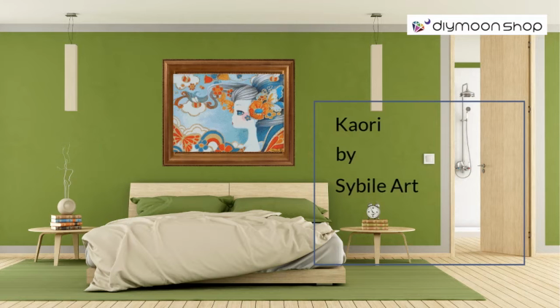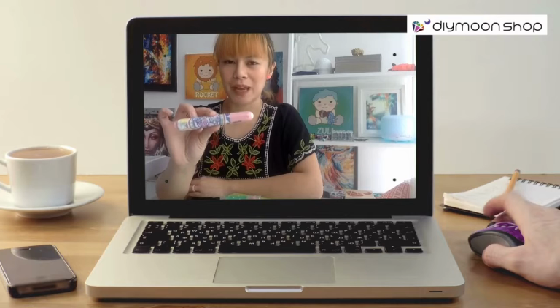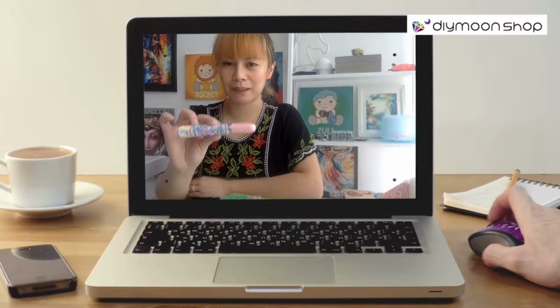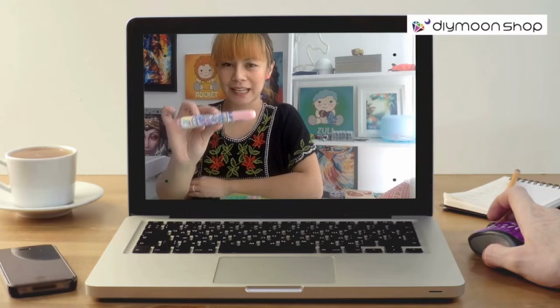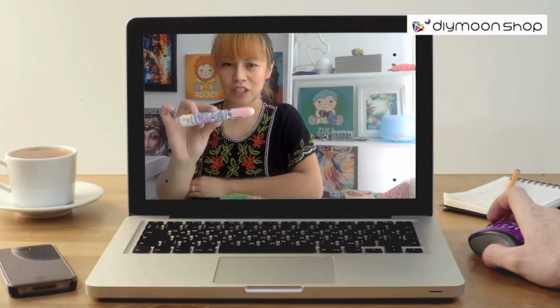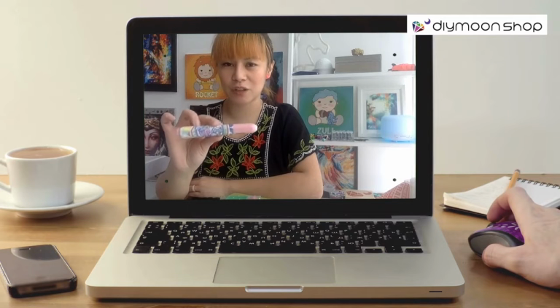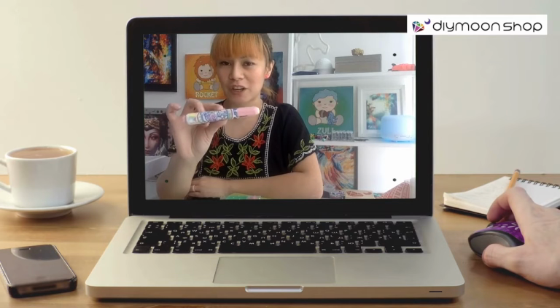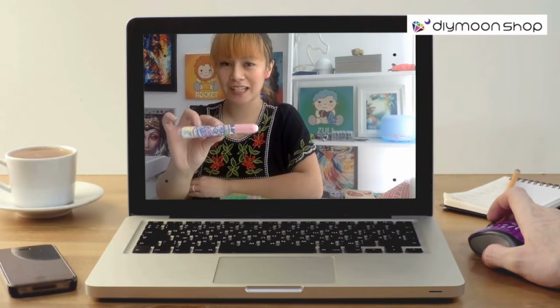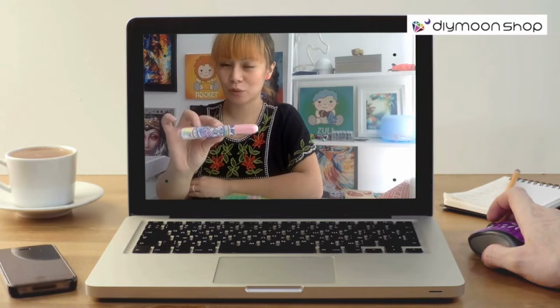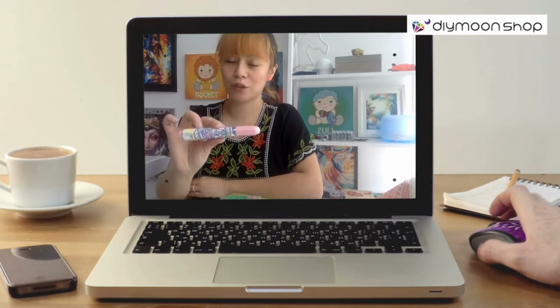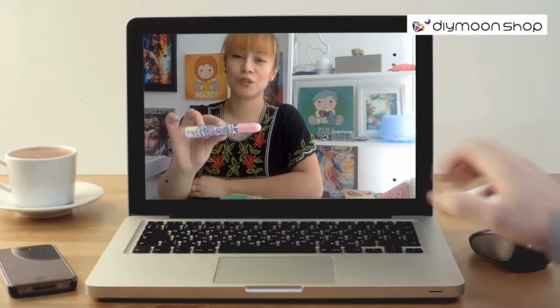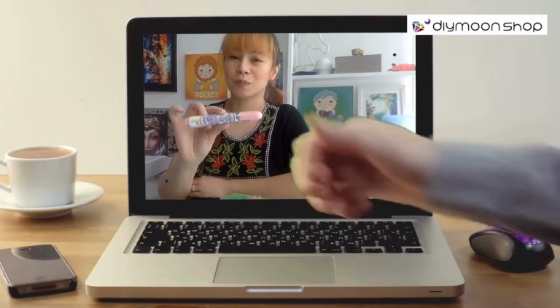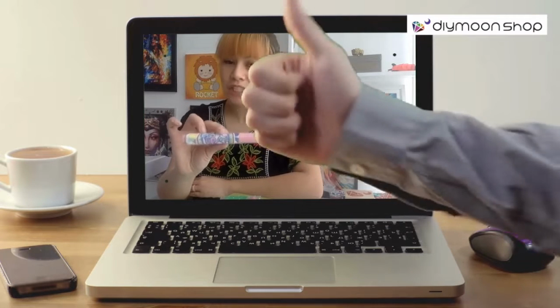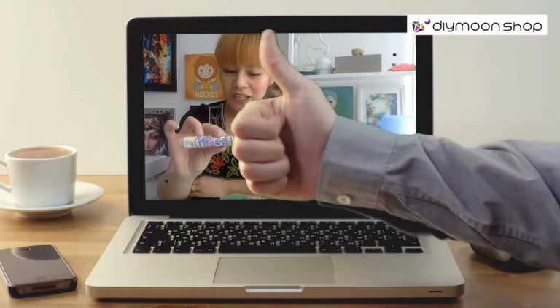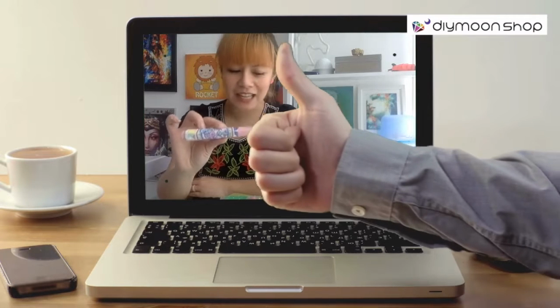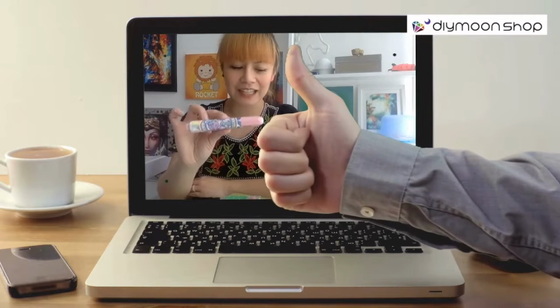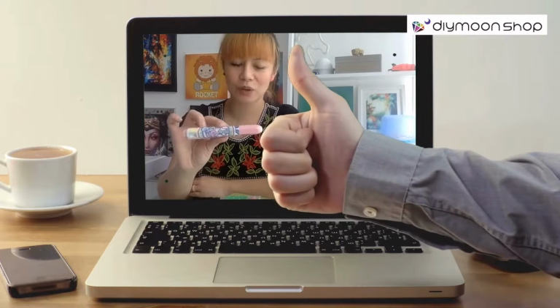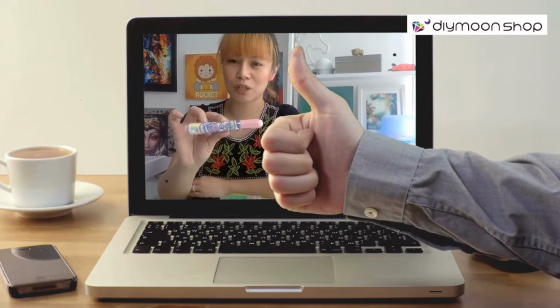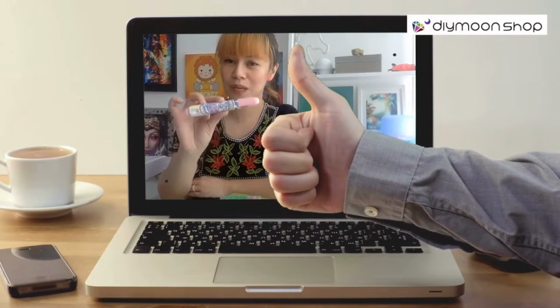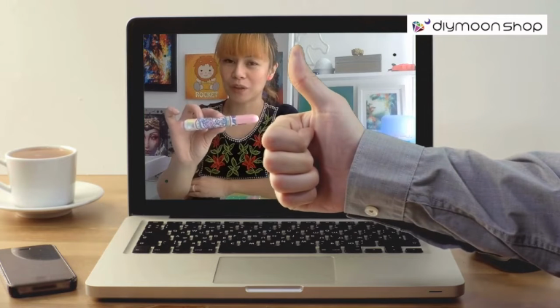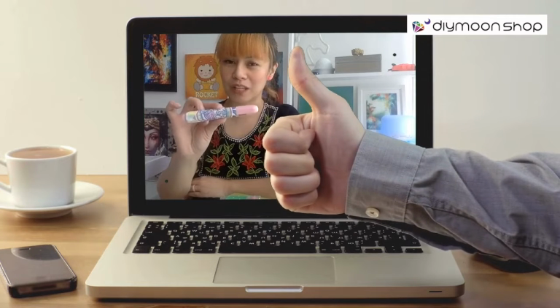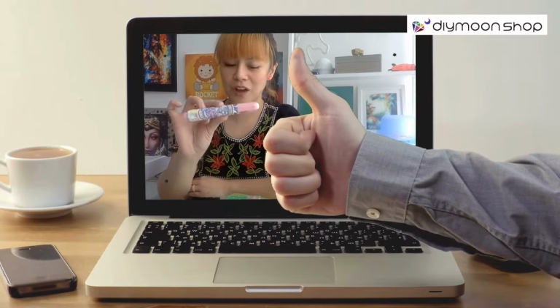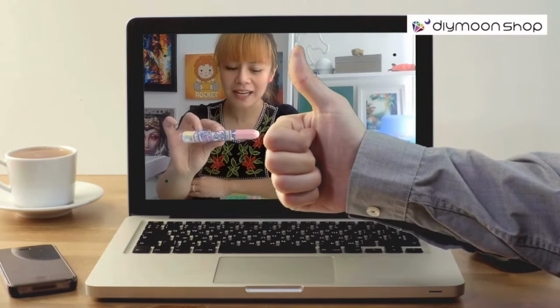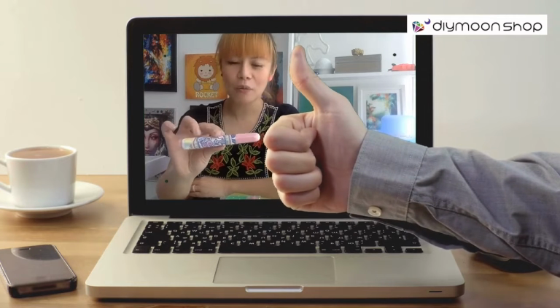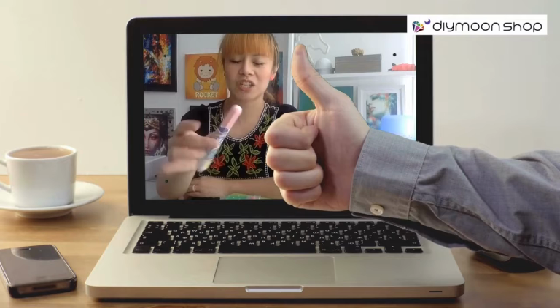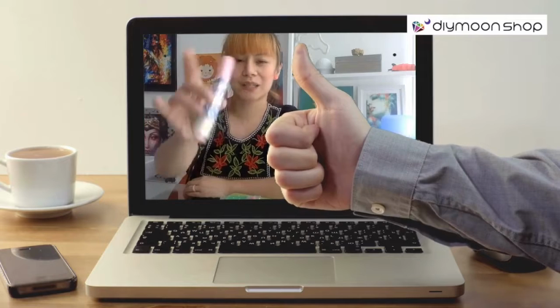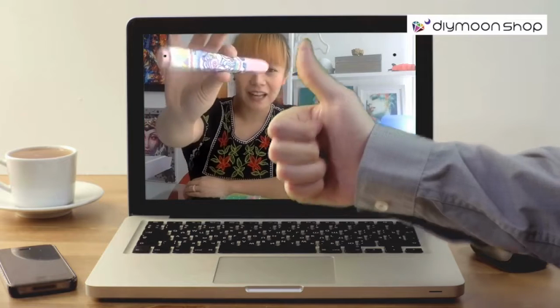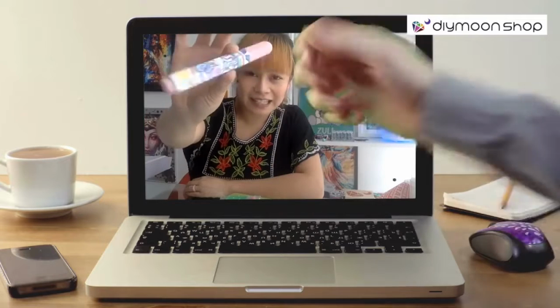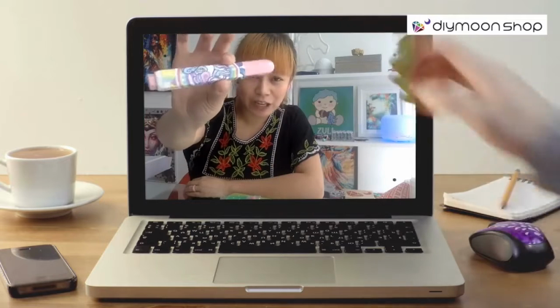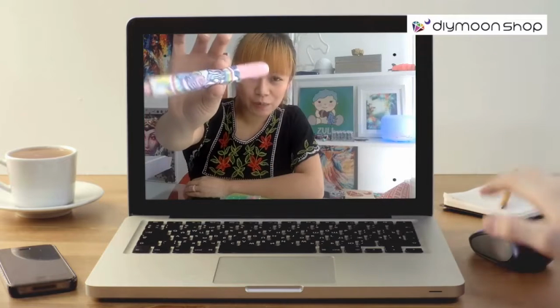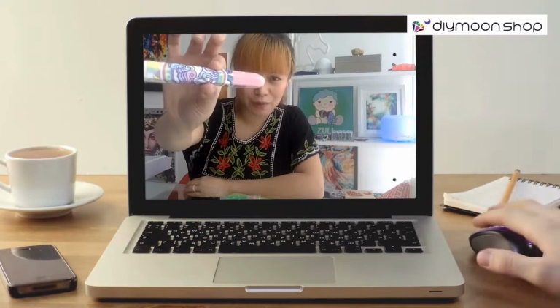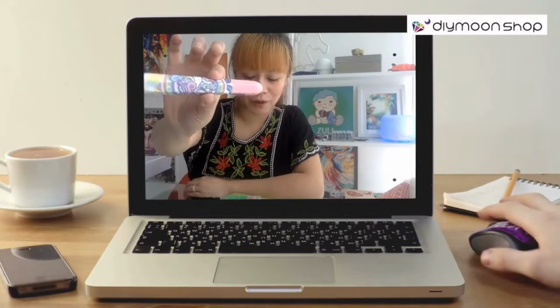We'll be able to send it to you in your next order. Just message us and let us know which beadboard you got — which is the sticker beadboard.